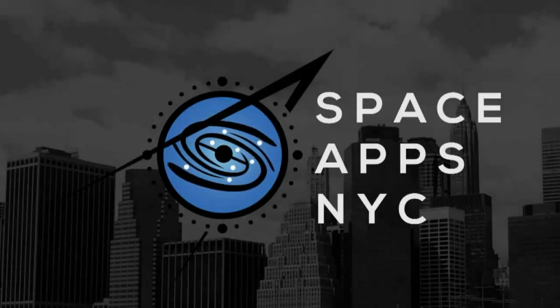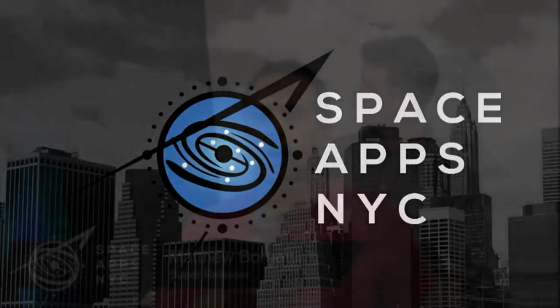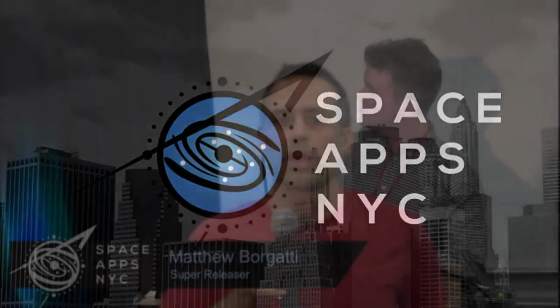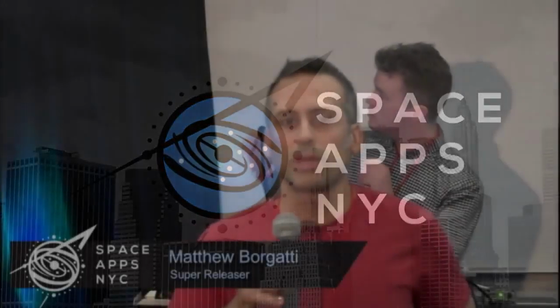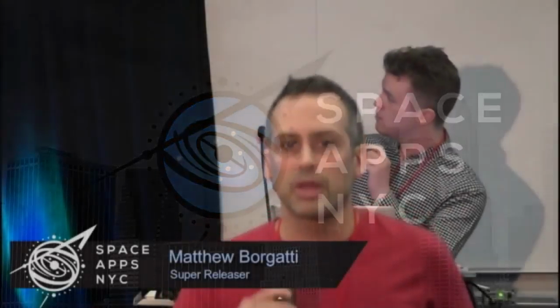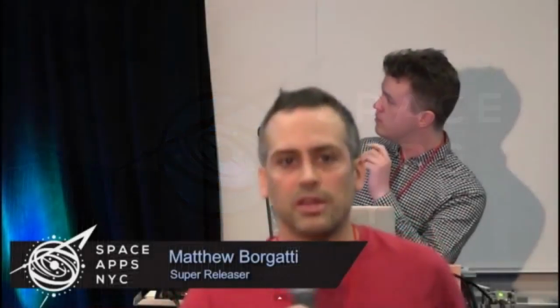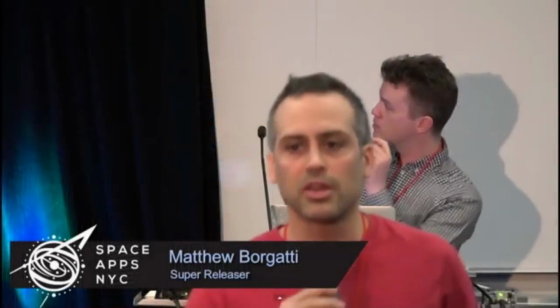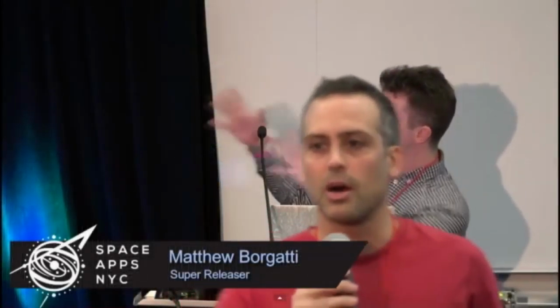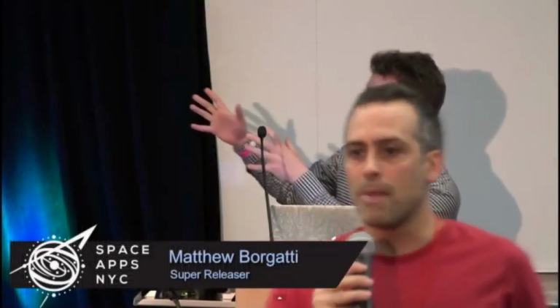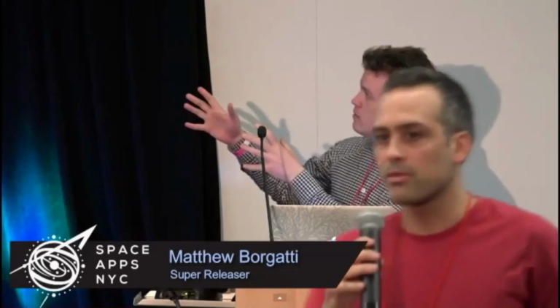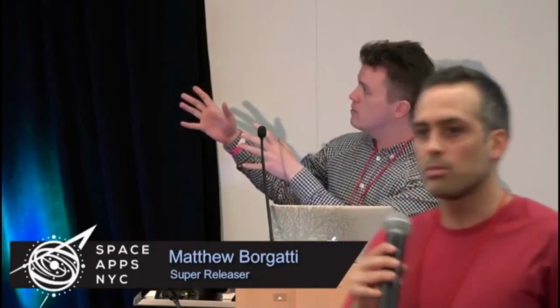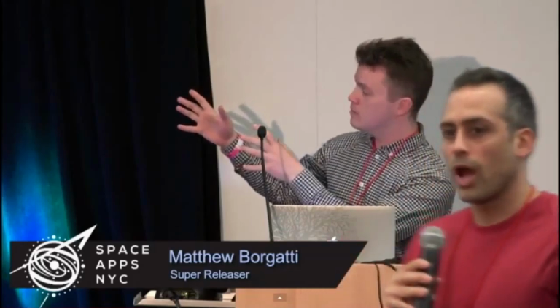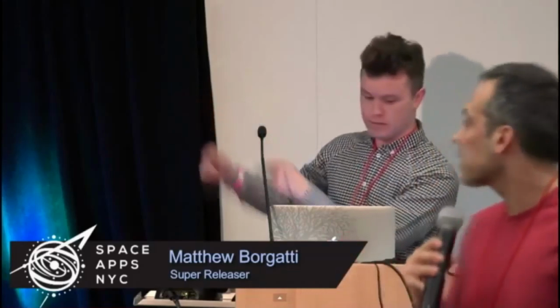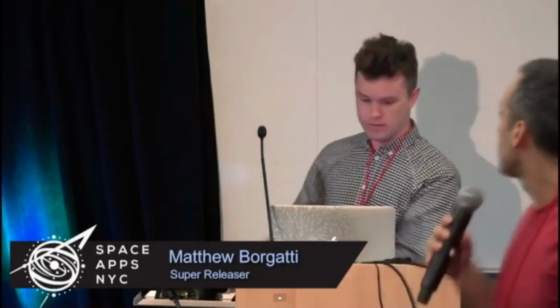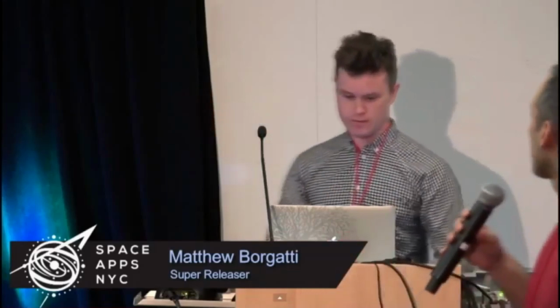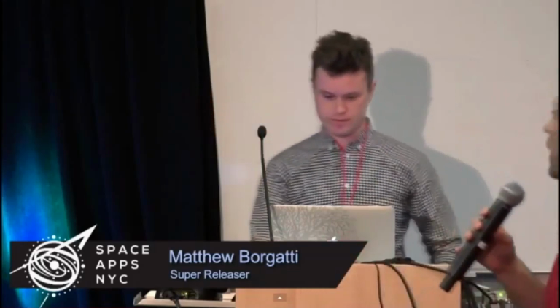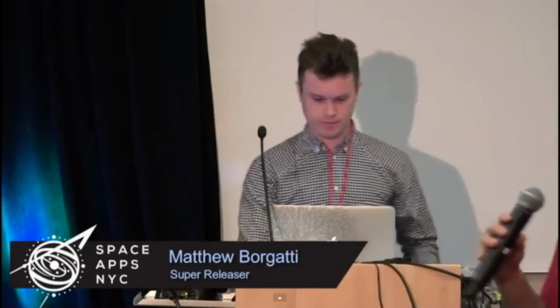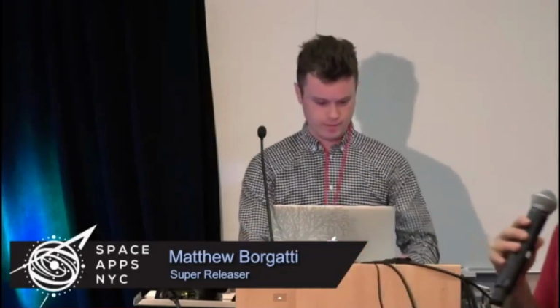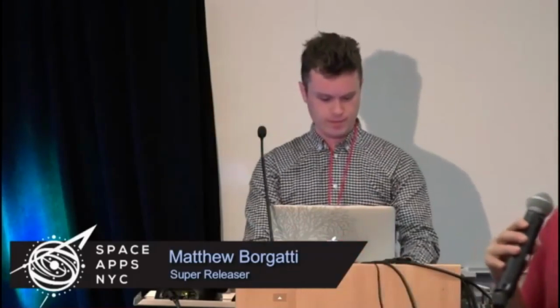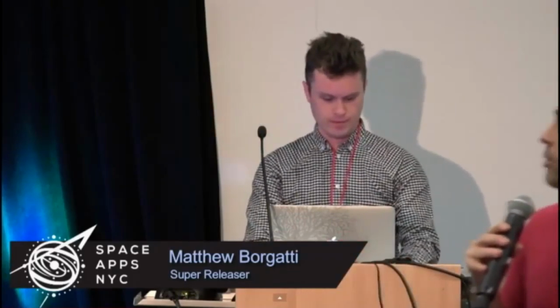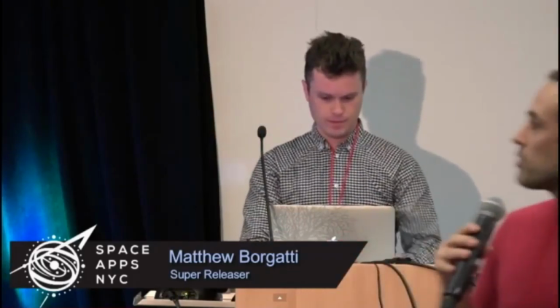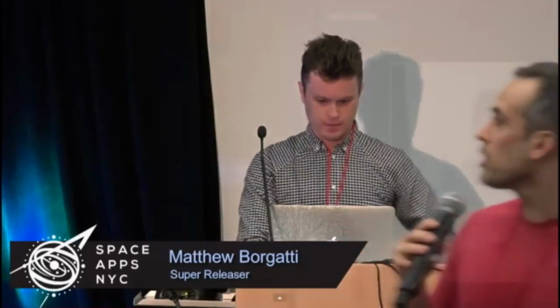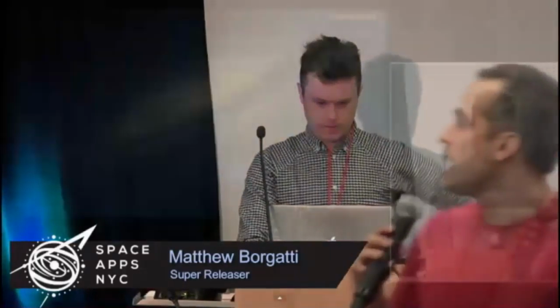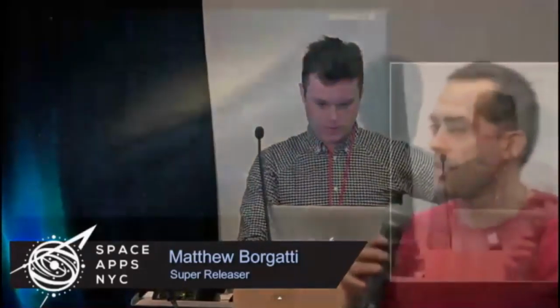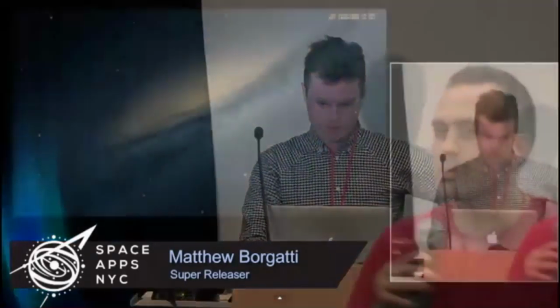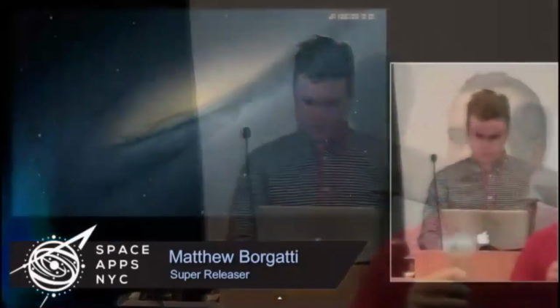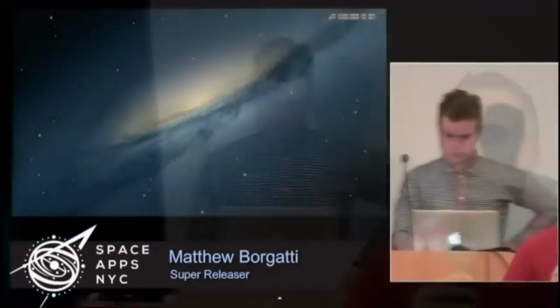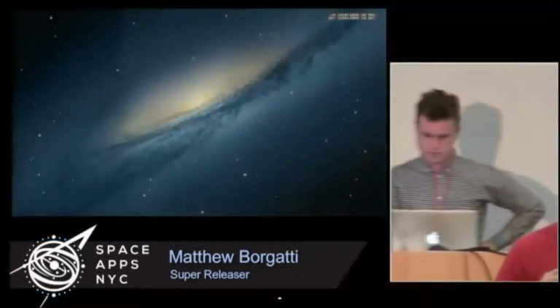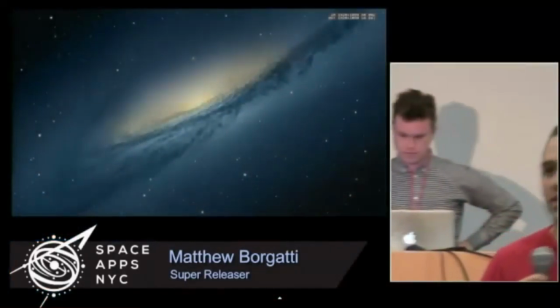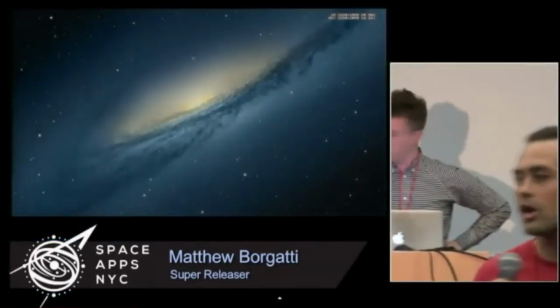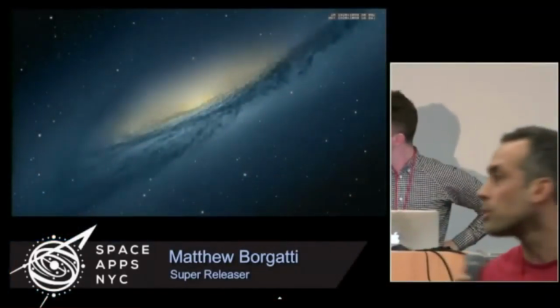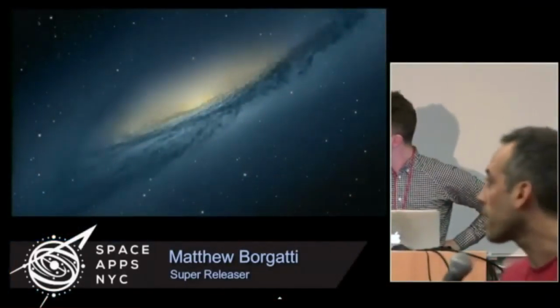Our next speaker is Matthew Borgatti, who's the lead scientist at Super Releaser, and is going to be talking to us about soft robotics.